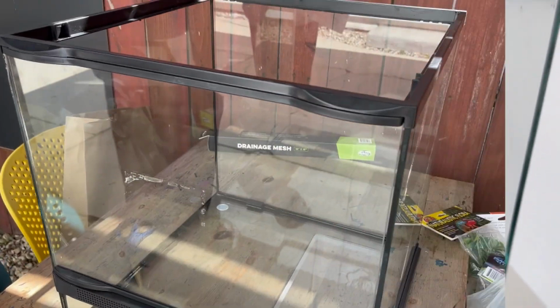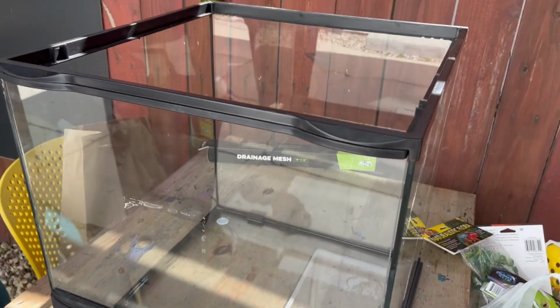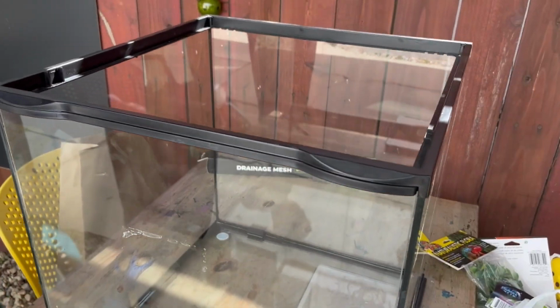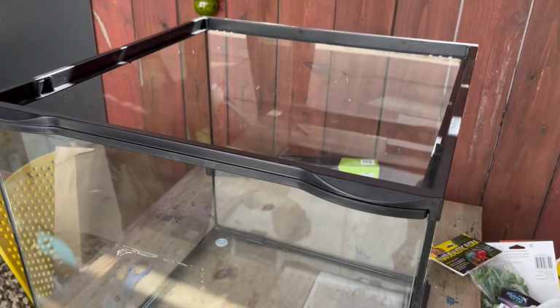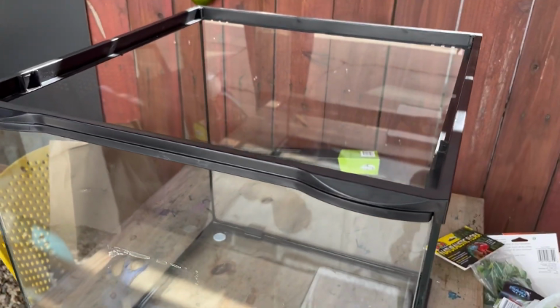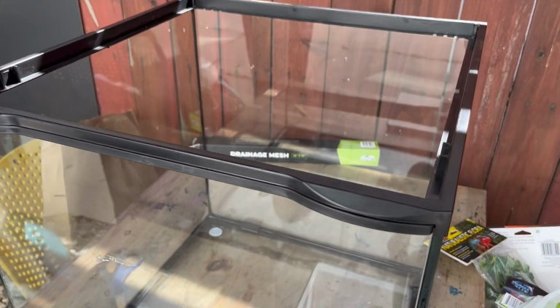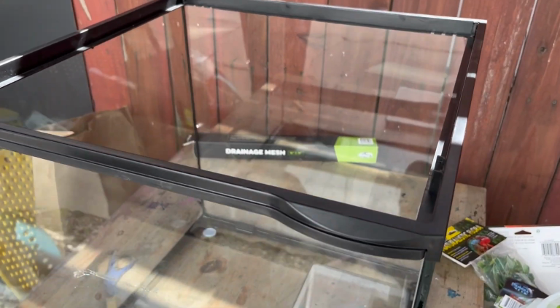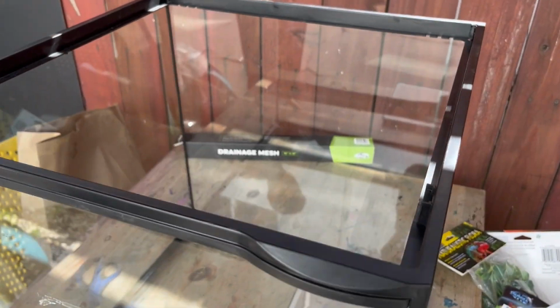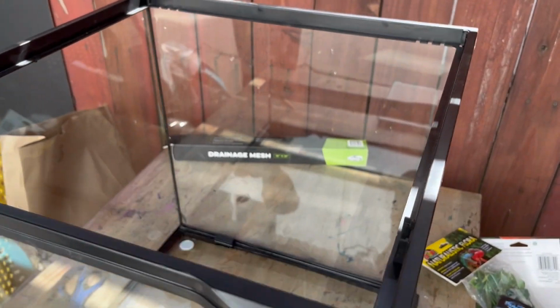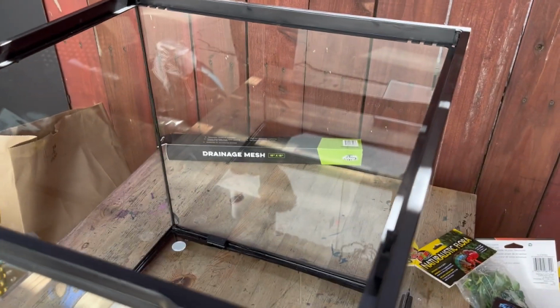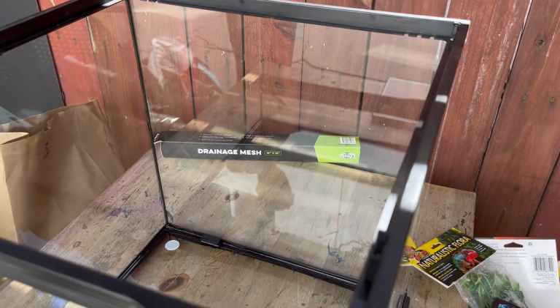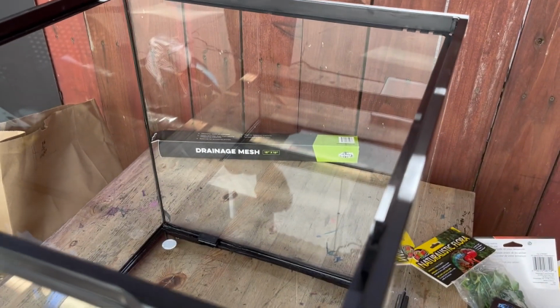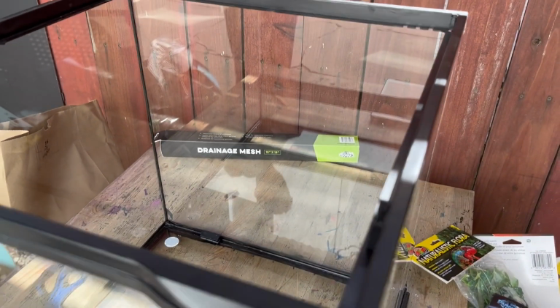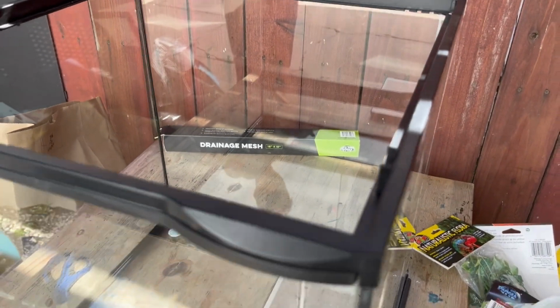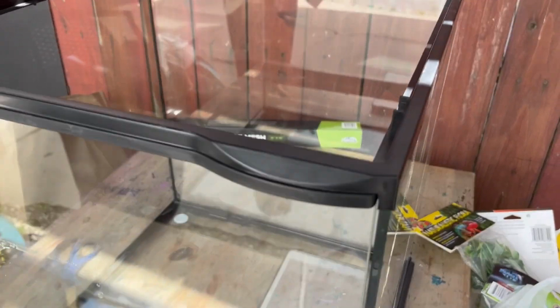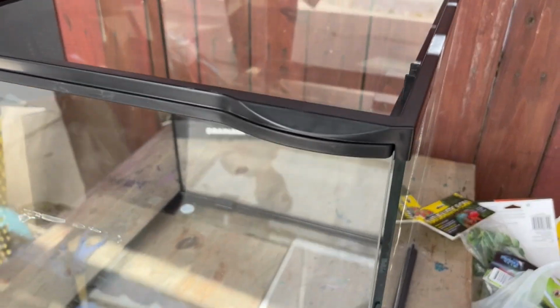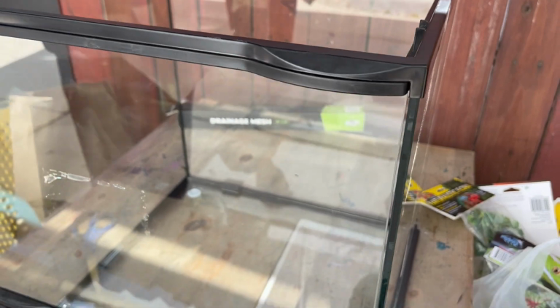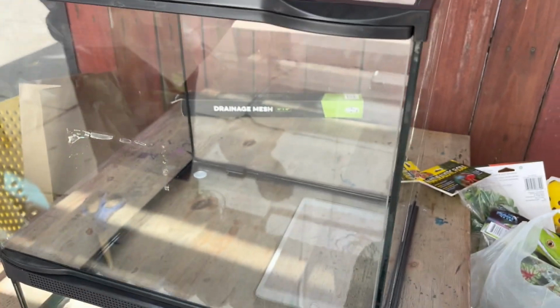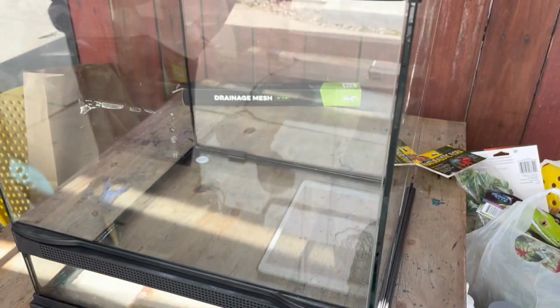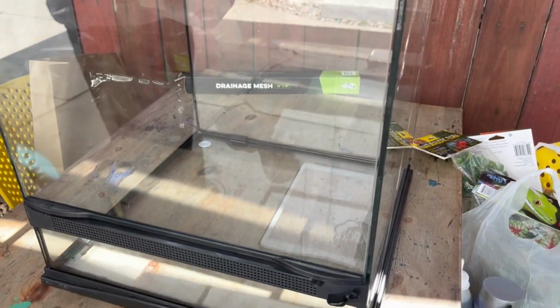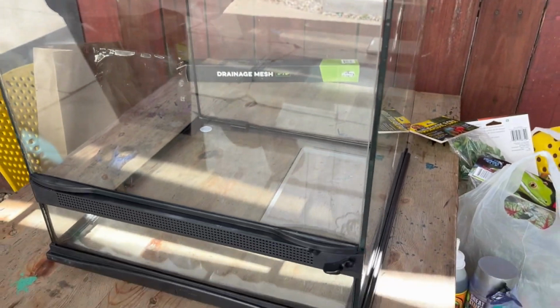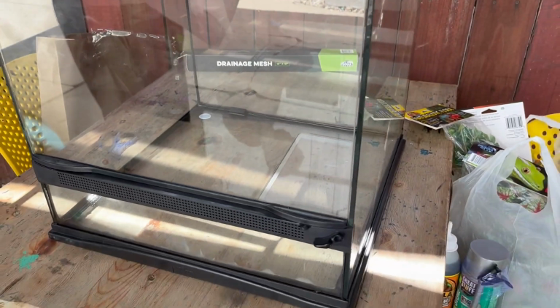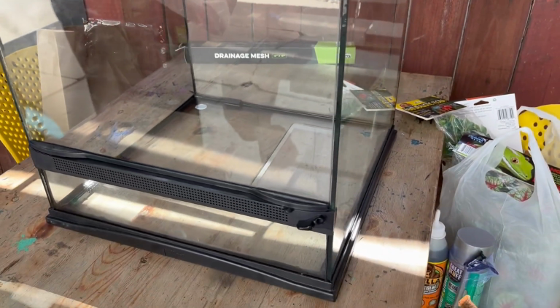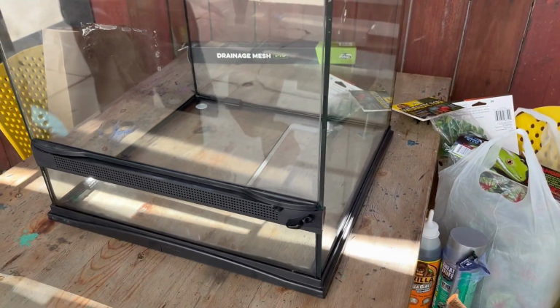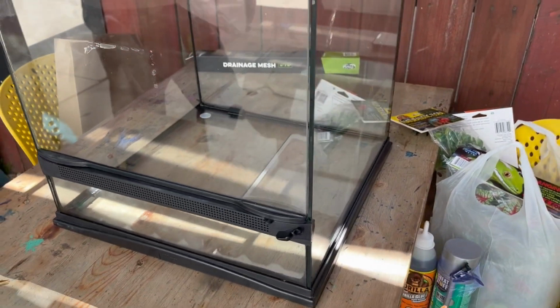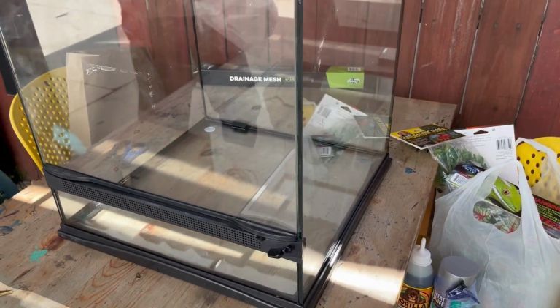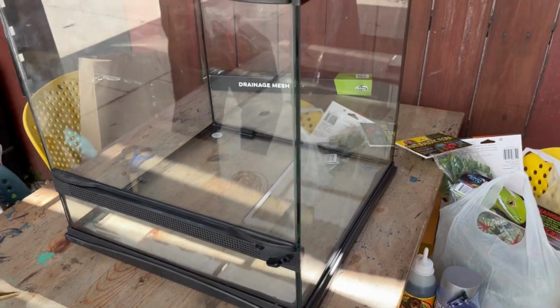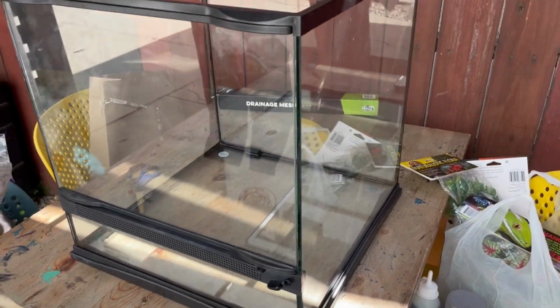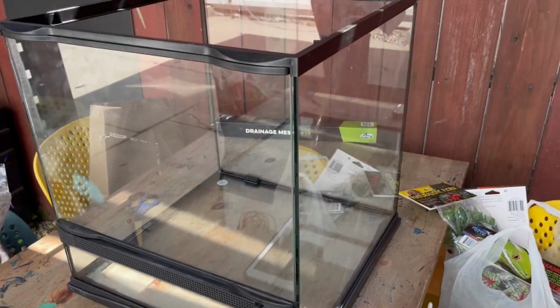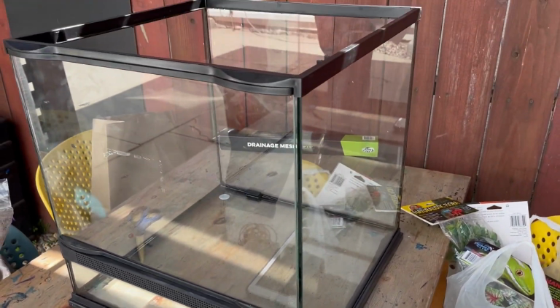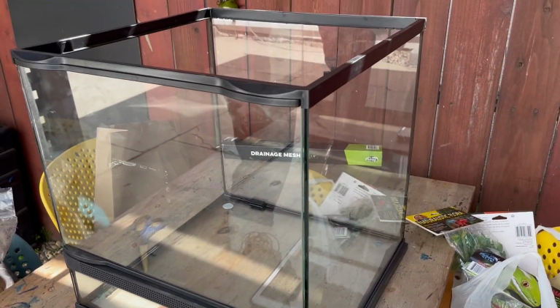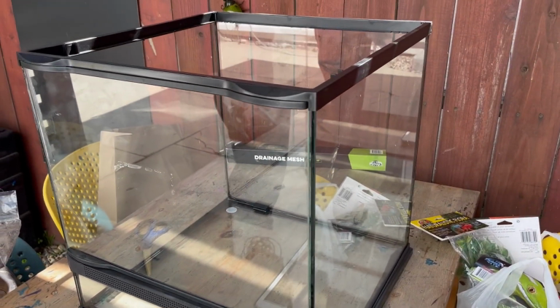The cage I used was the 18 by 18 by 24. You don't have to use this, but it's a good size for it.